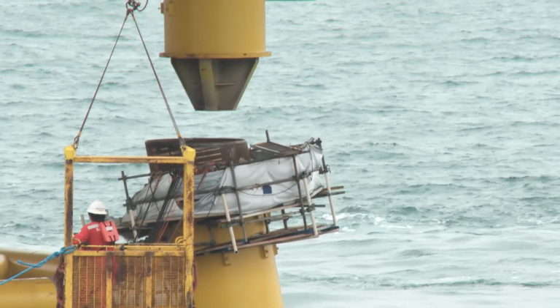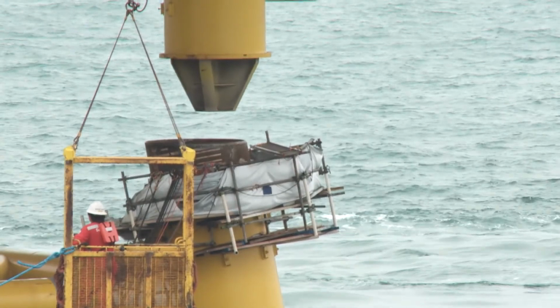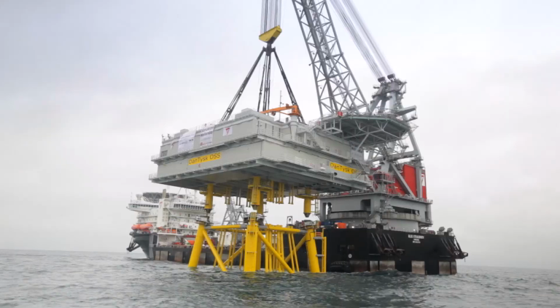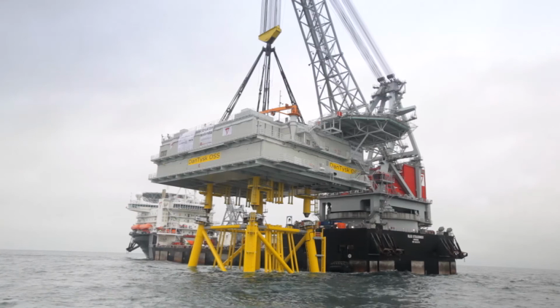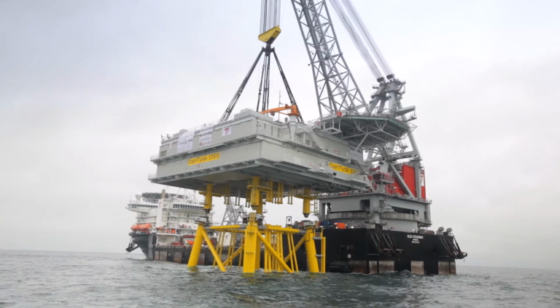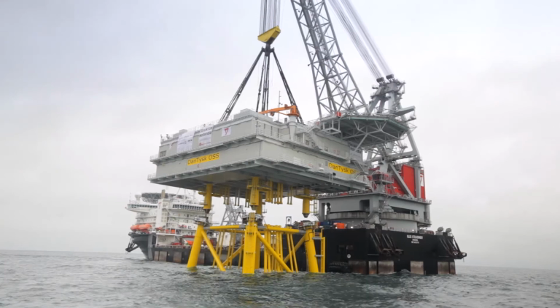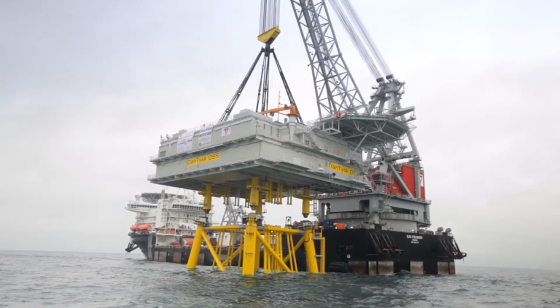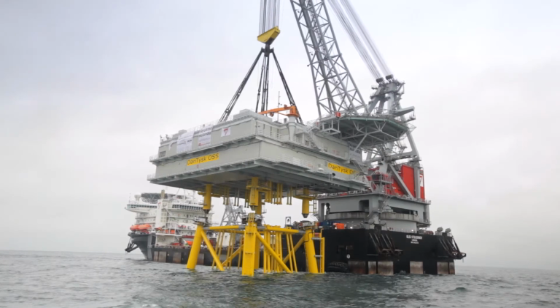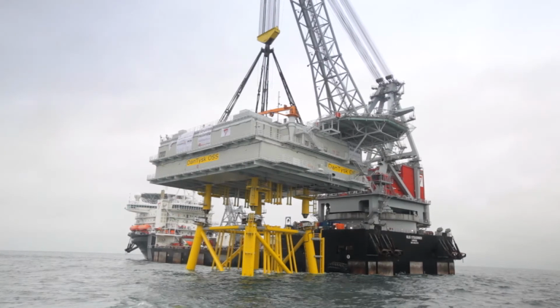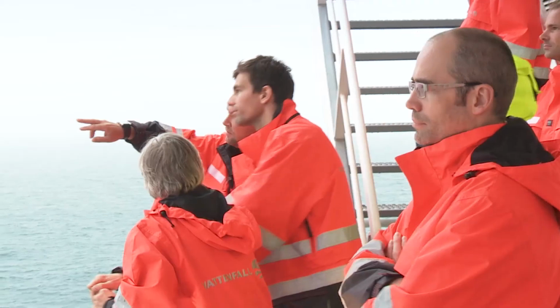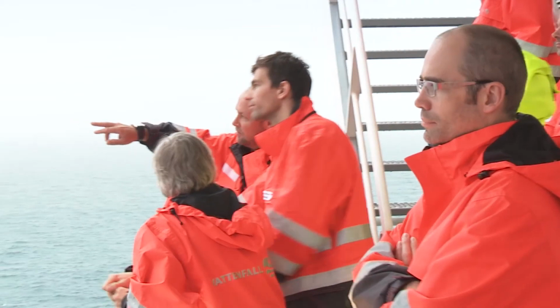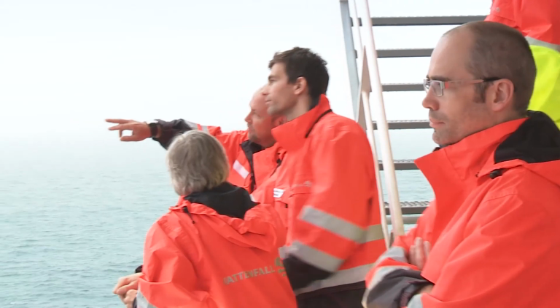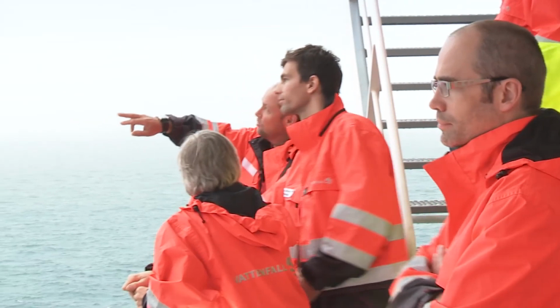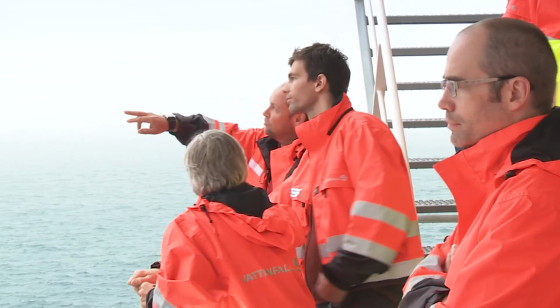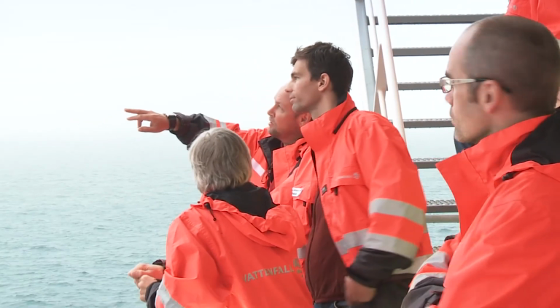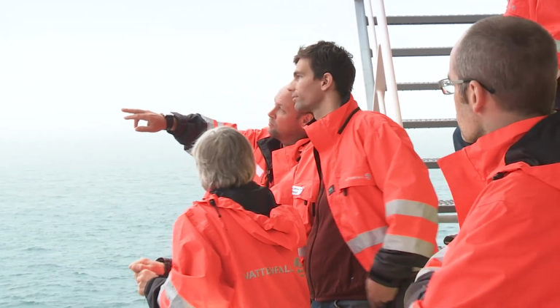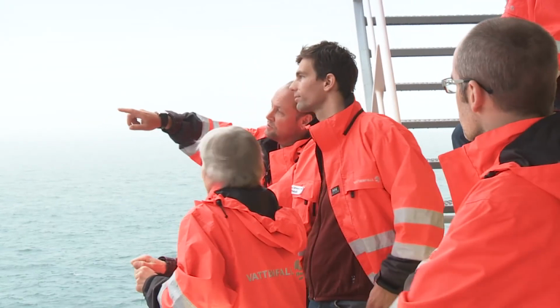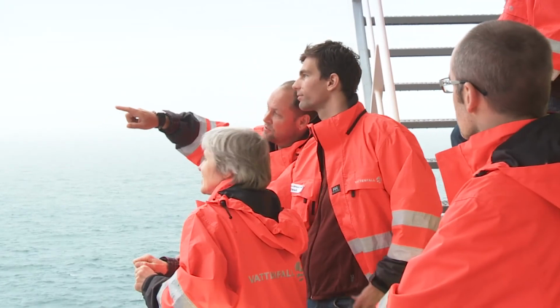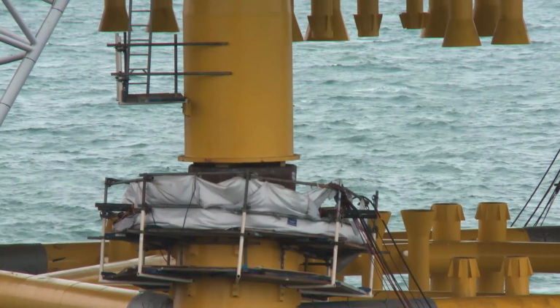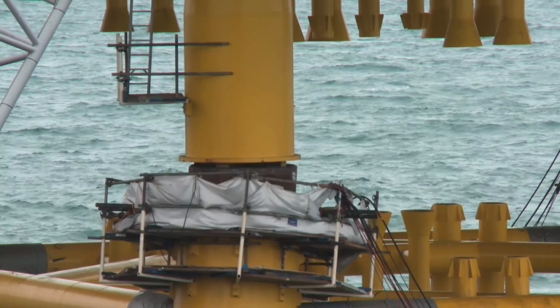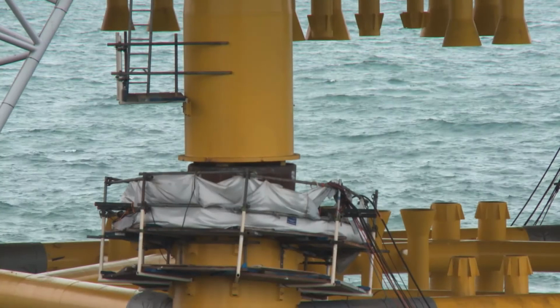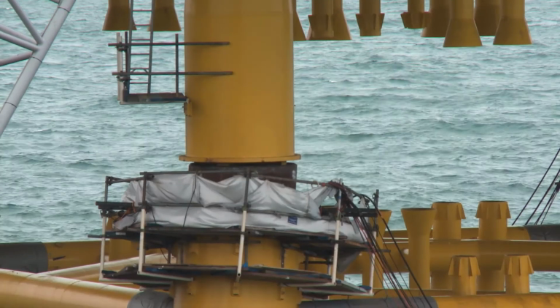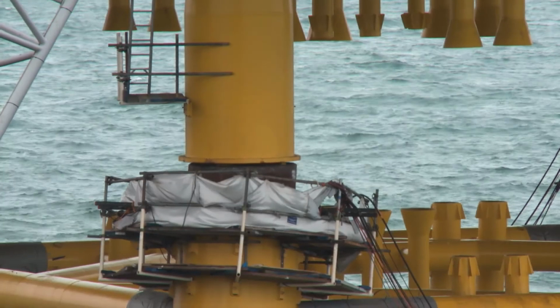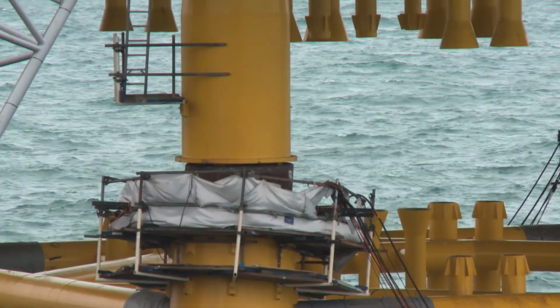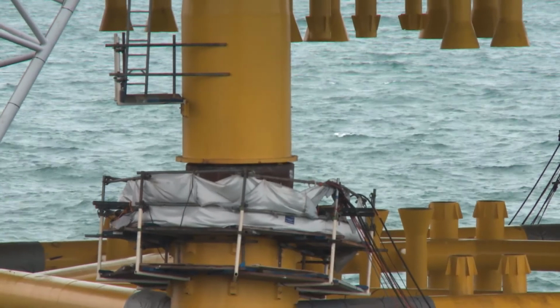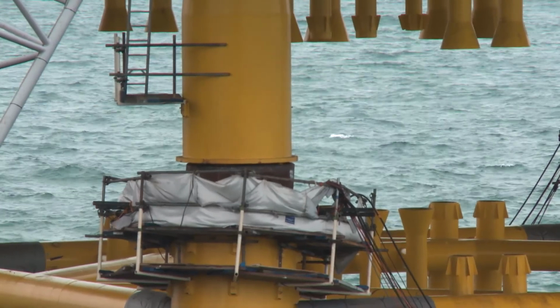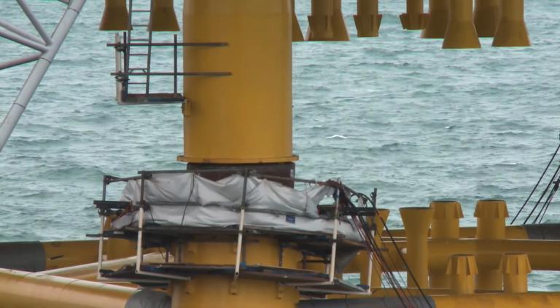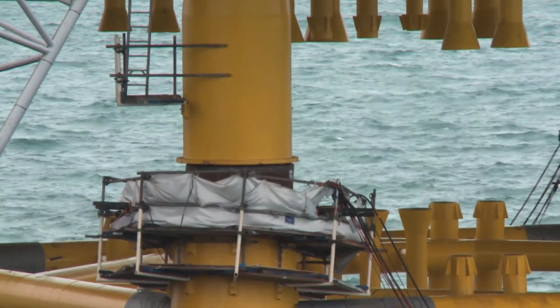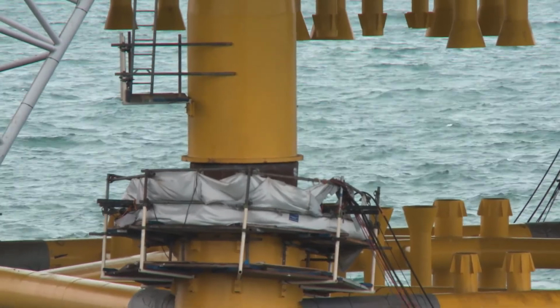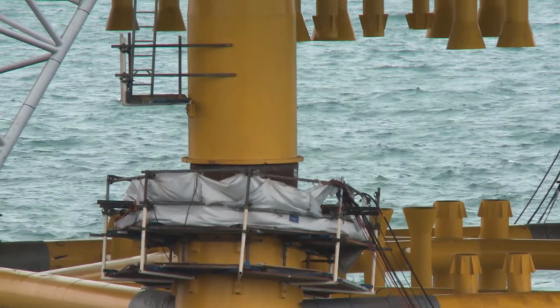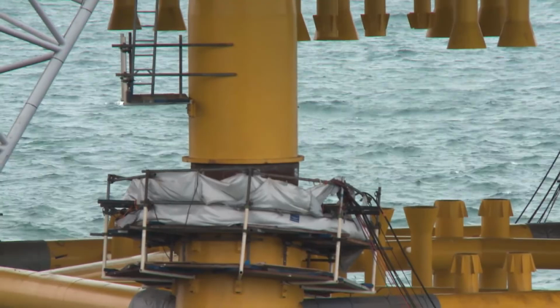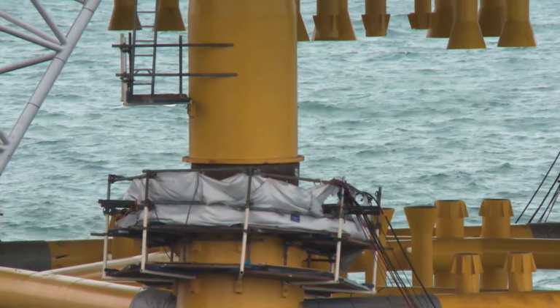With the completion of Dantusk, Vattenfall is following its strategy of growth in the area of renewable energy, in order to fulfill its own targets in lowering CO2 emissions.